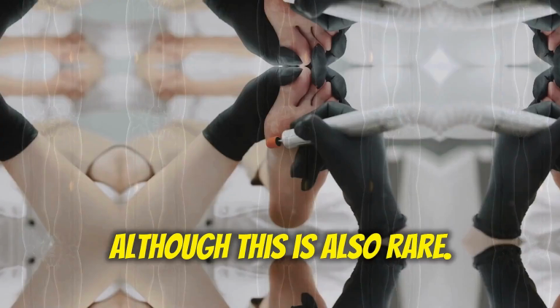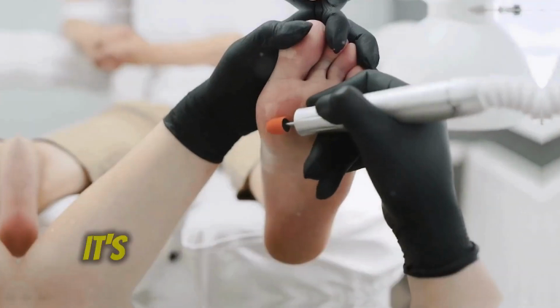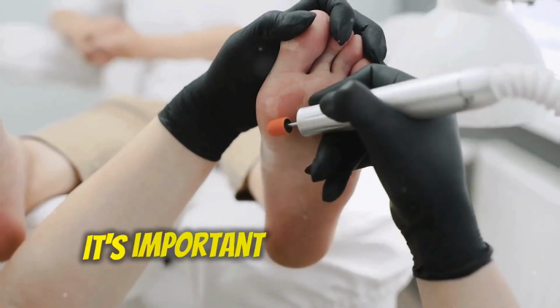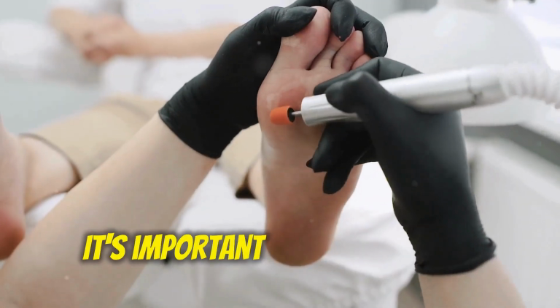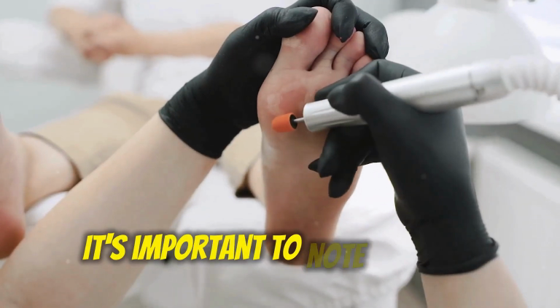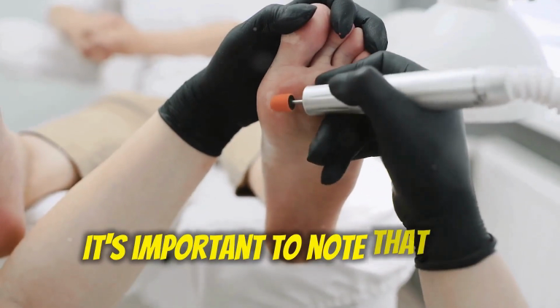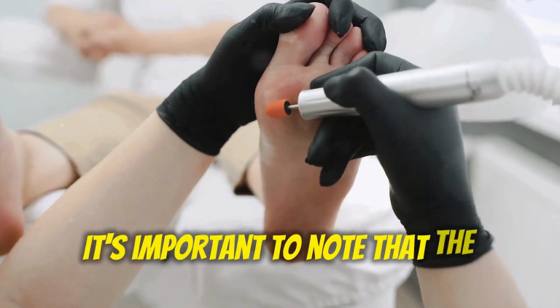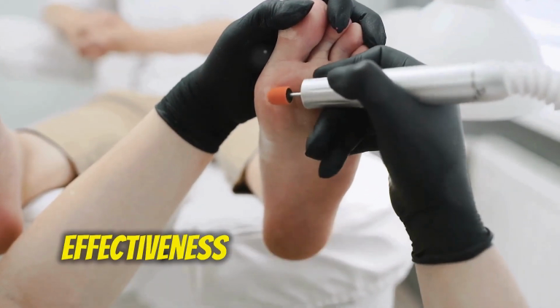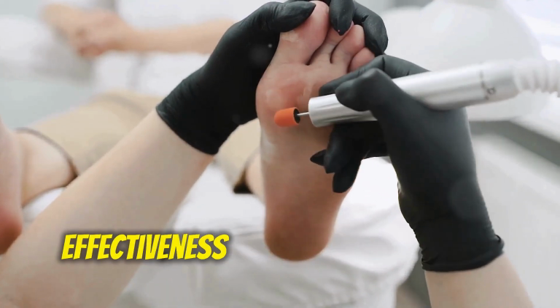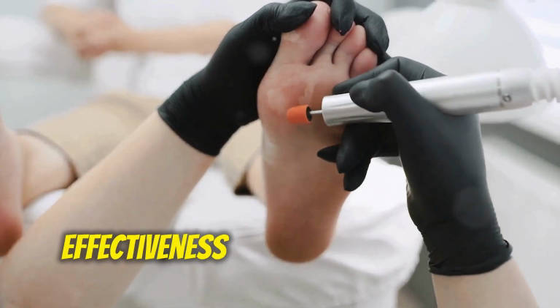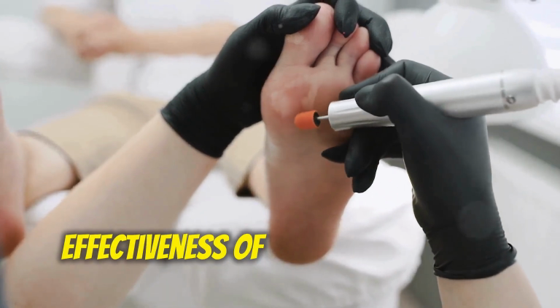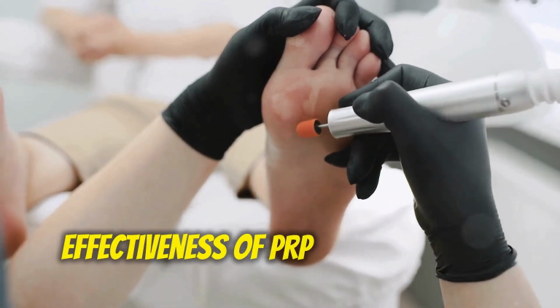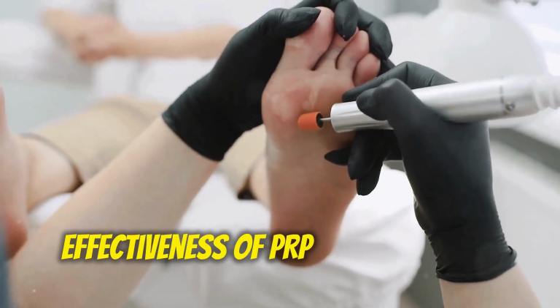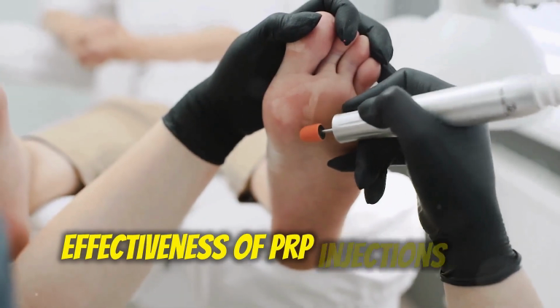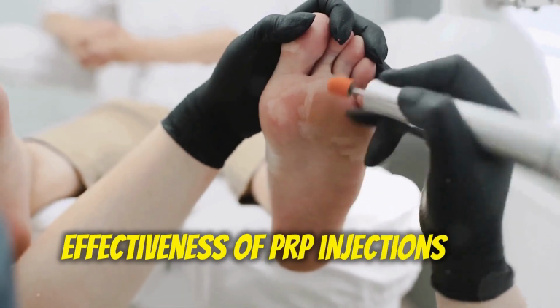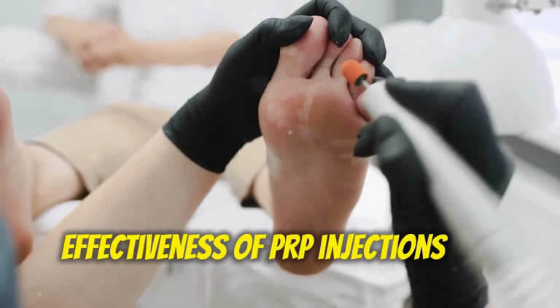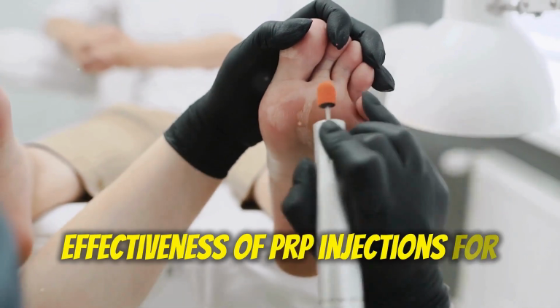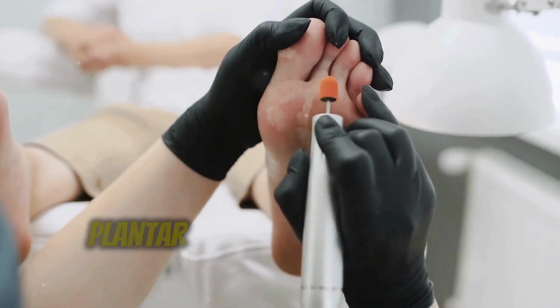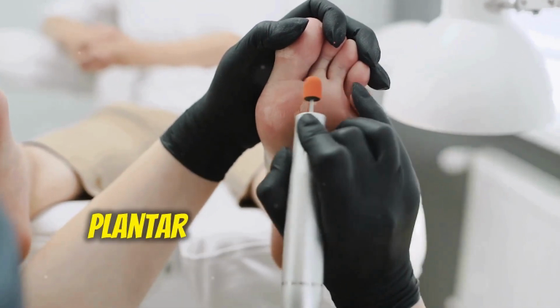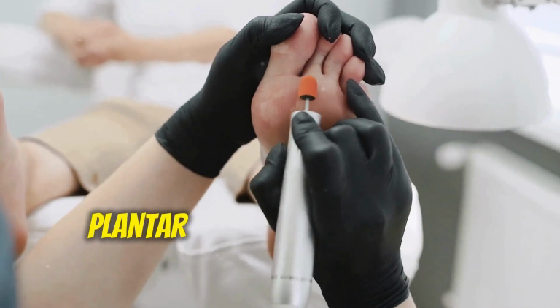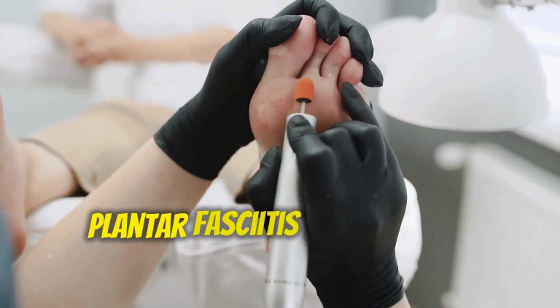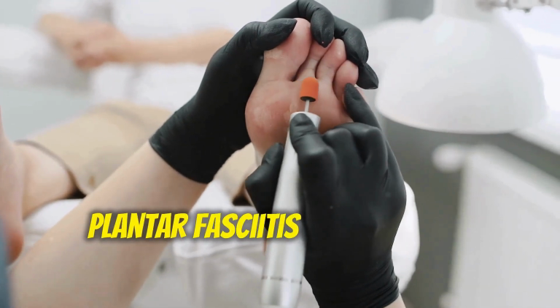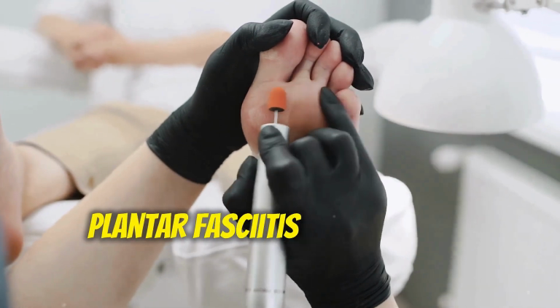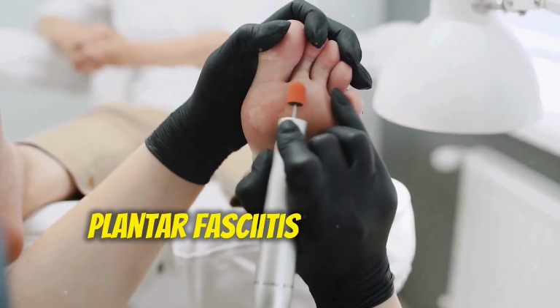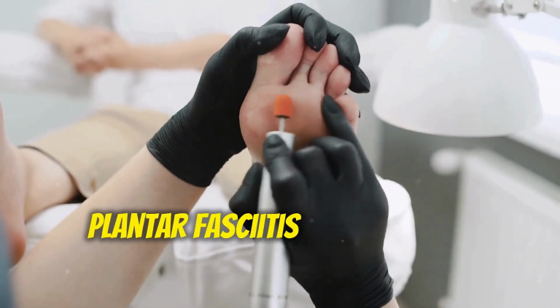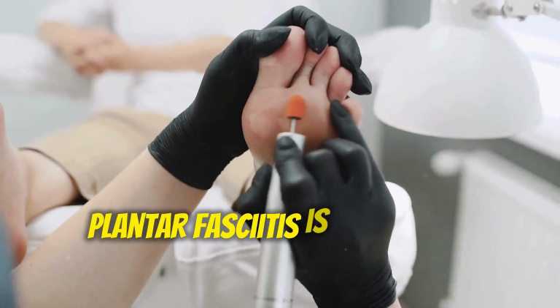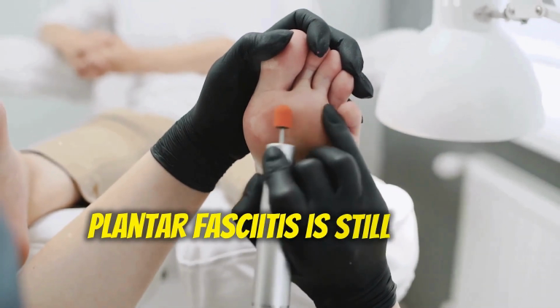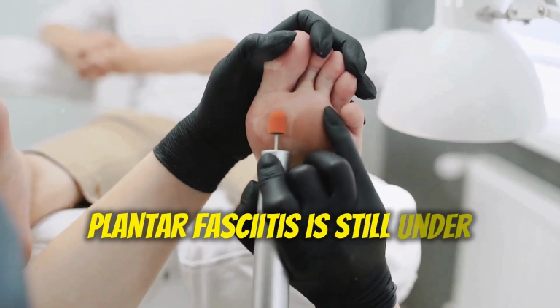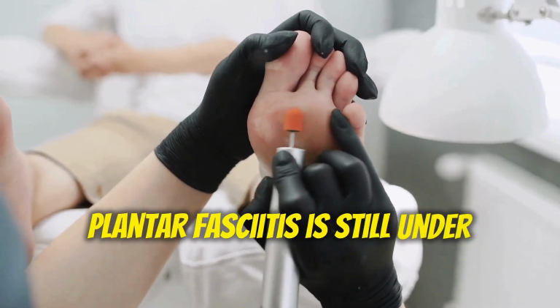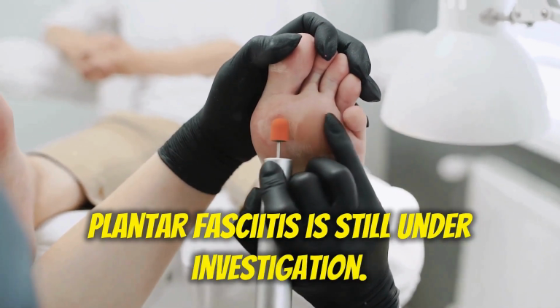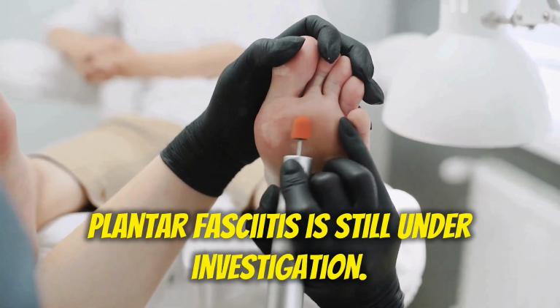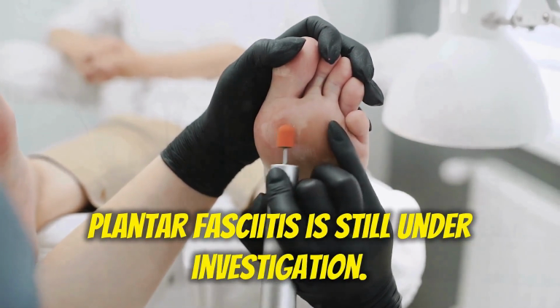It's important to note that the effectiveness of PRP injections for plantar fasciitis is still under investigation.